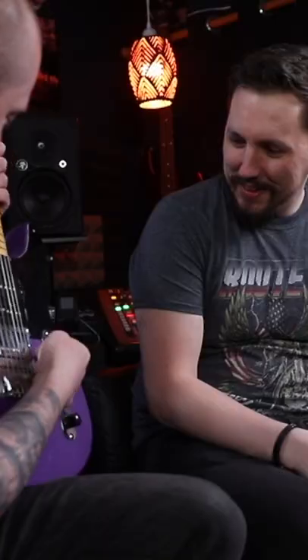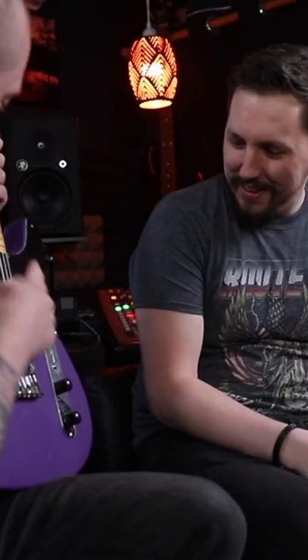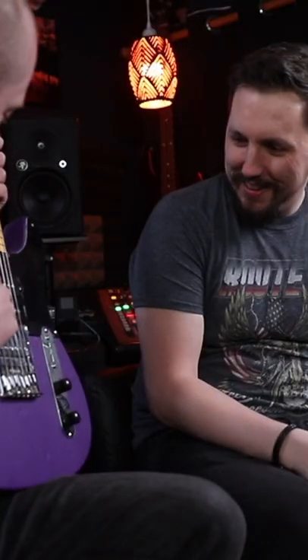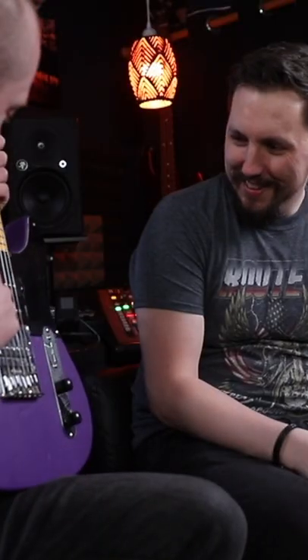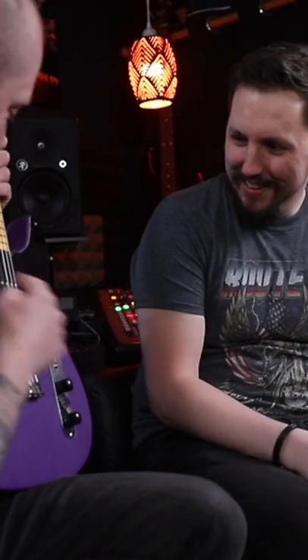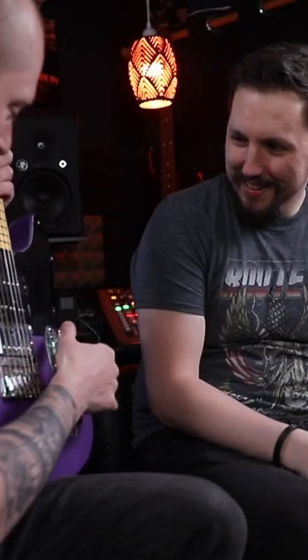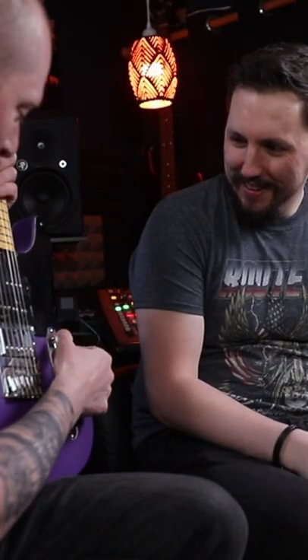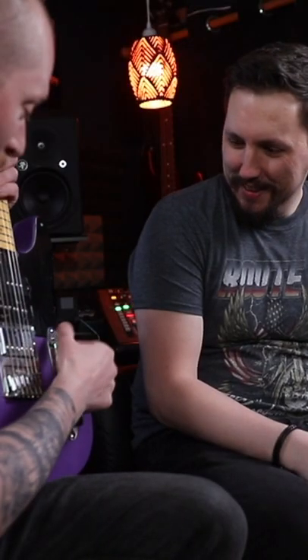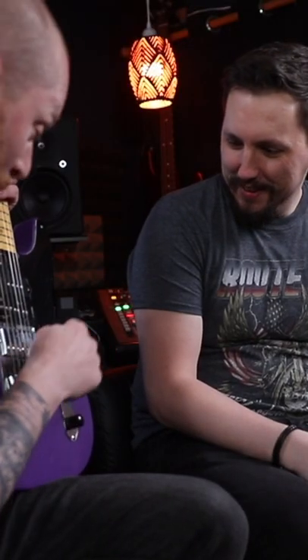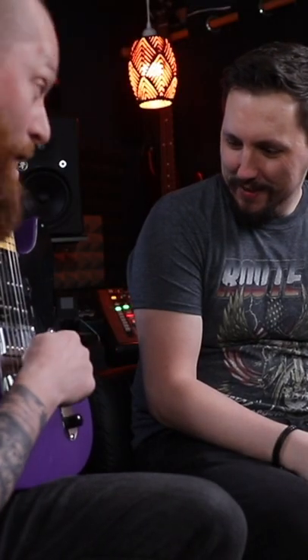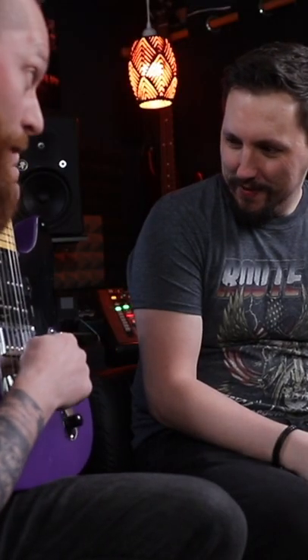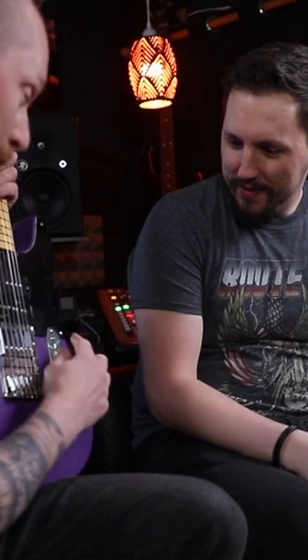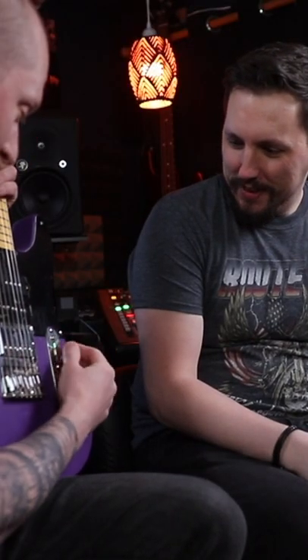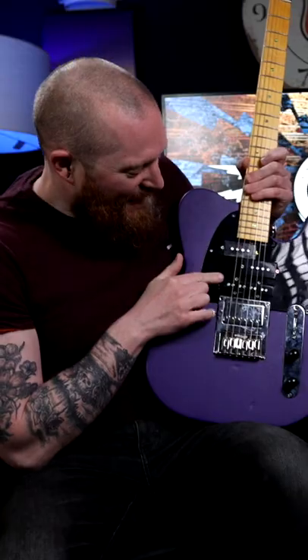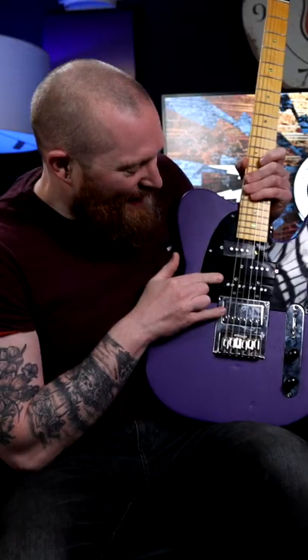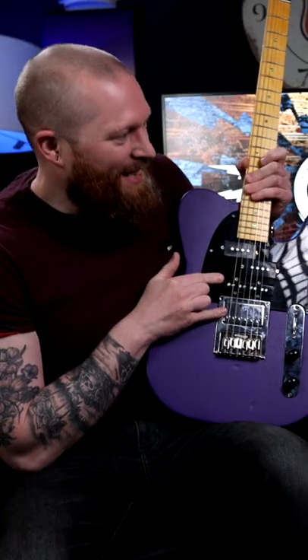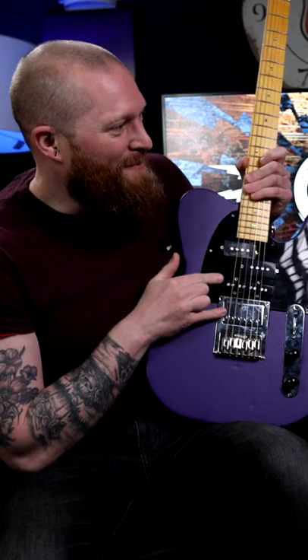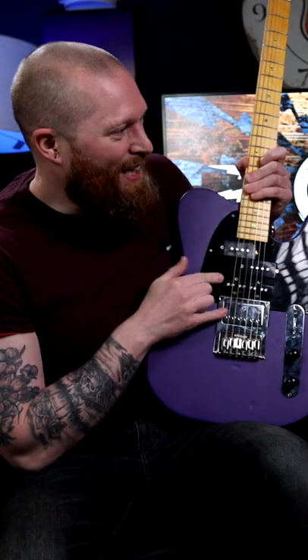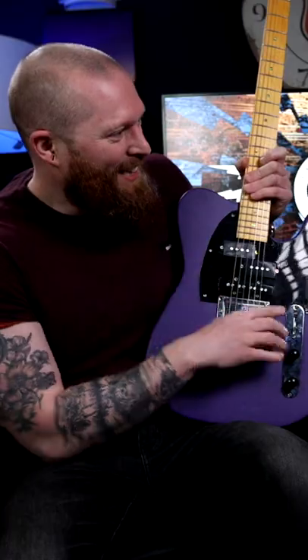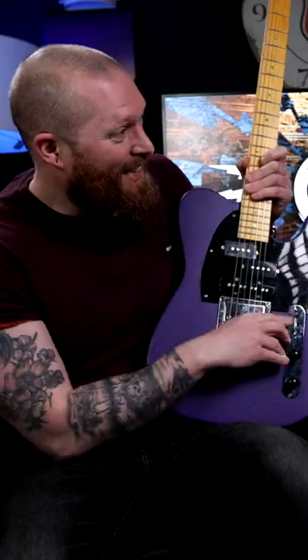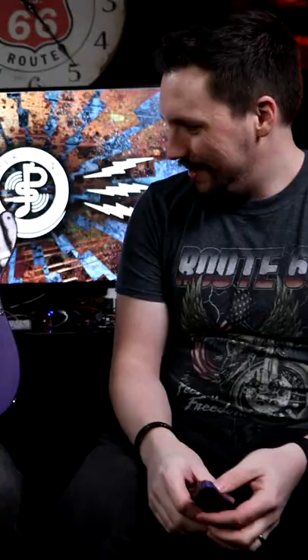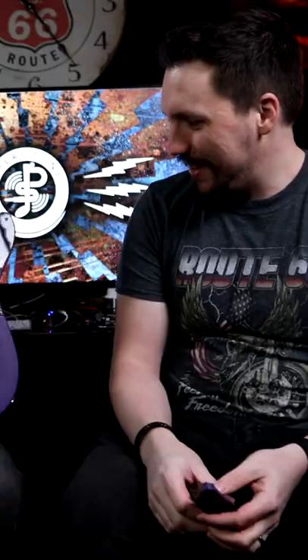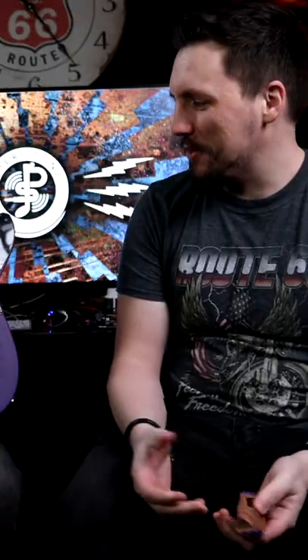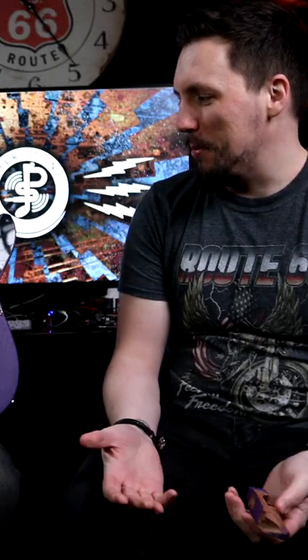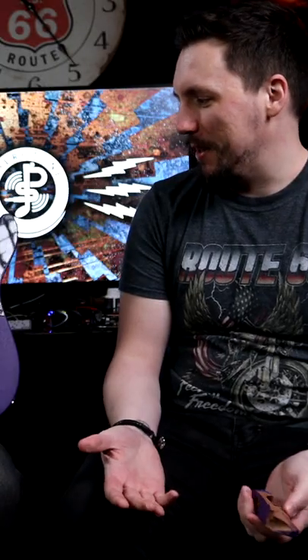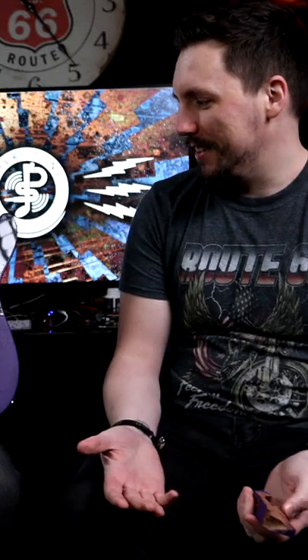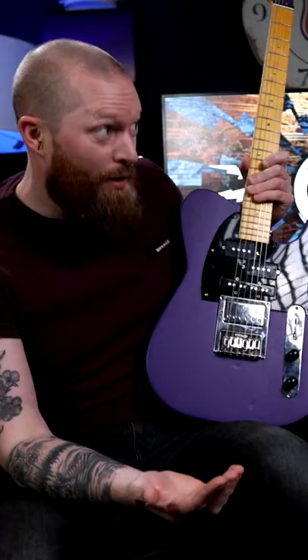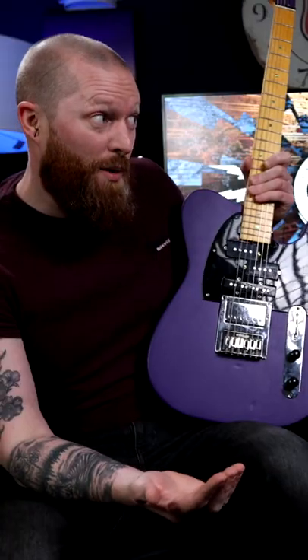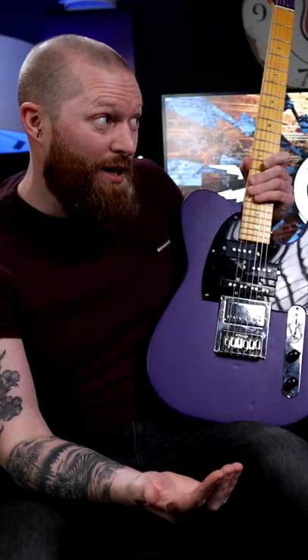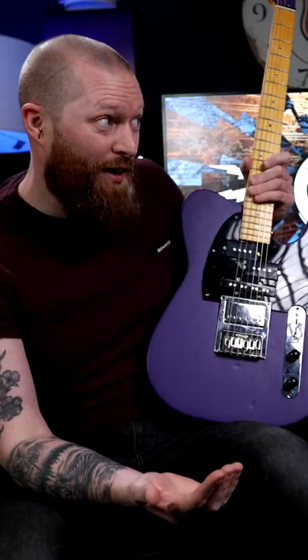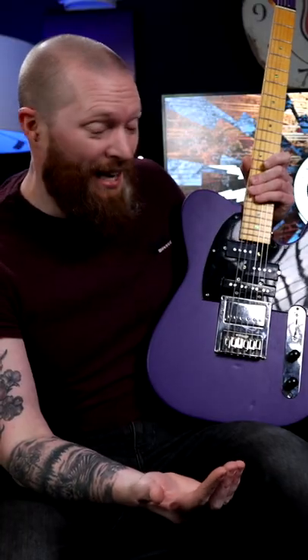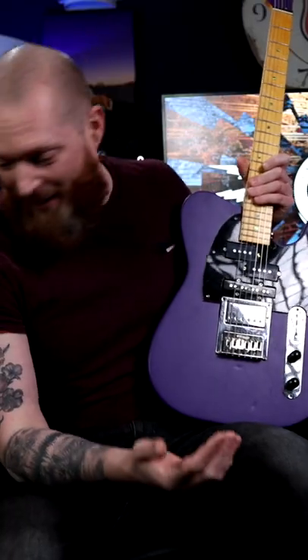It's got a P bass pickup, a five-way switch, jazz bass and humbucker, and you can just go into a humbucker. That's probably weird. Well, there's one way to find out.